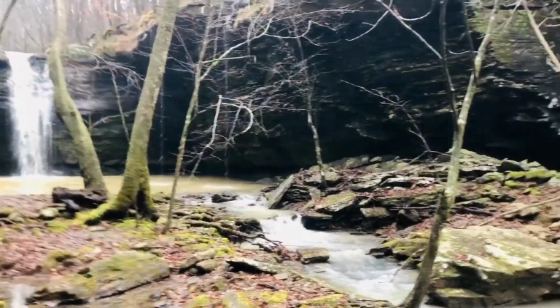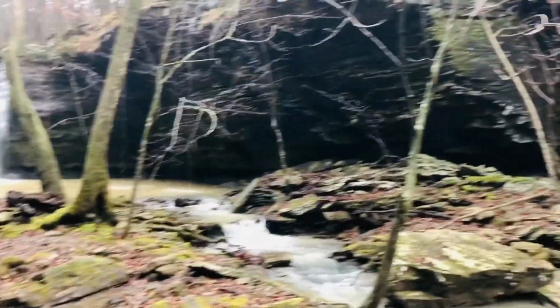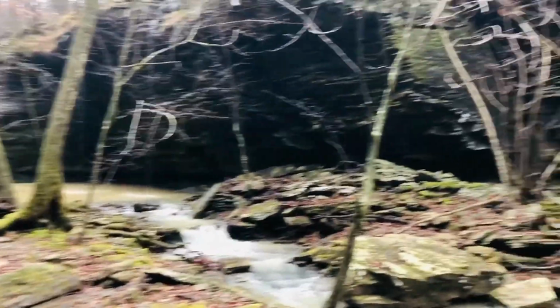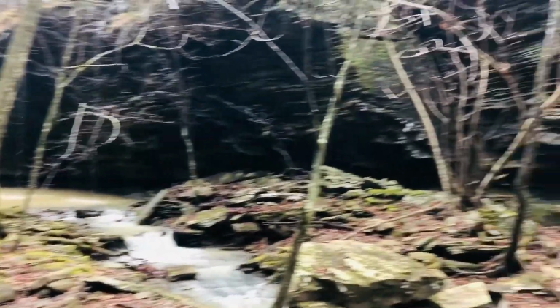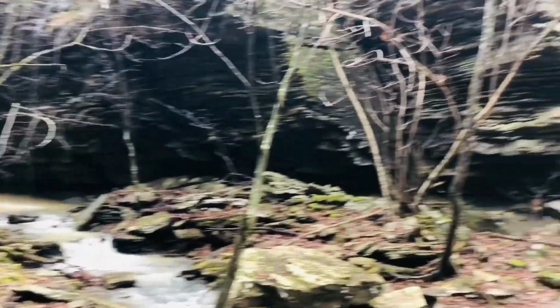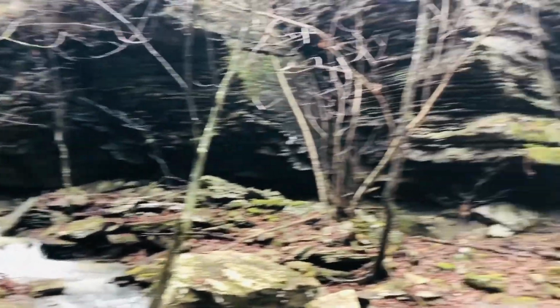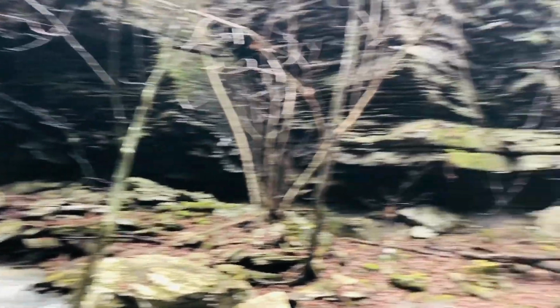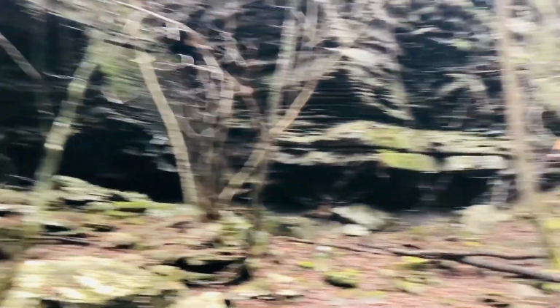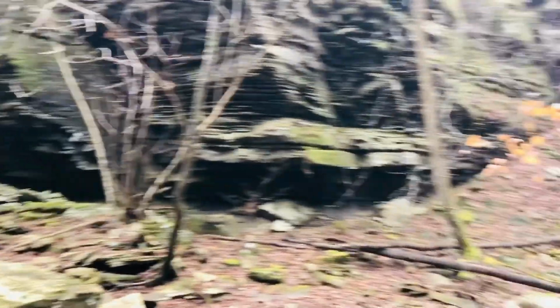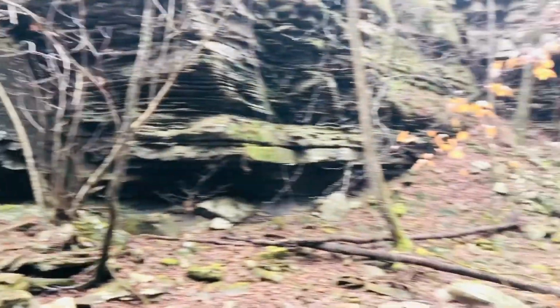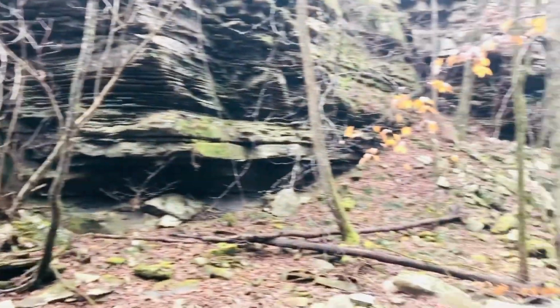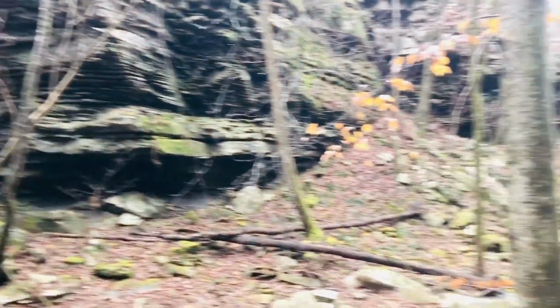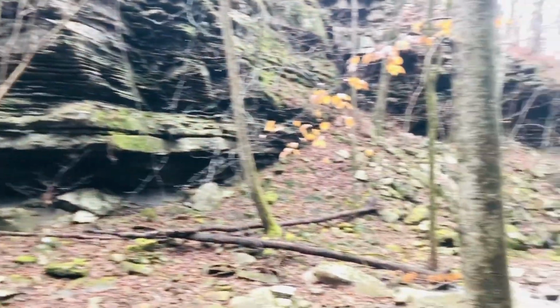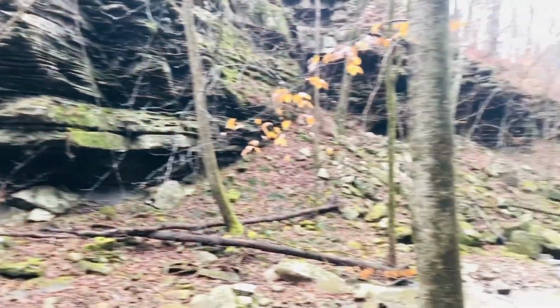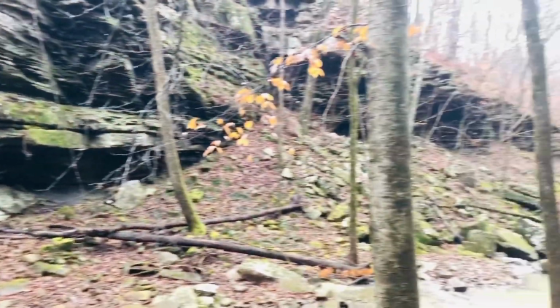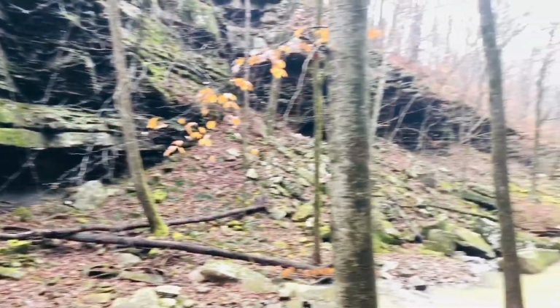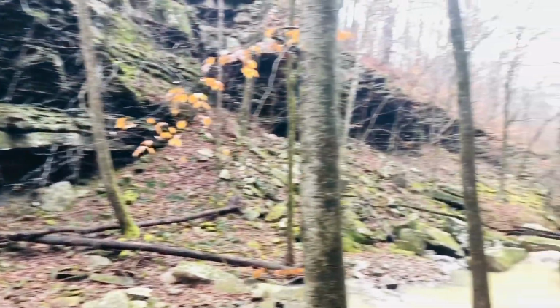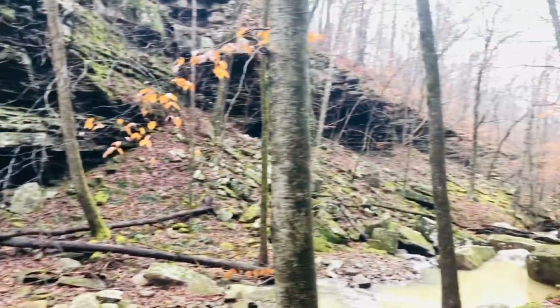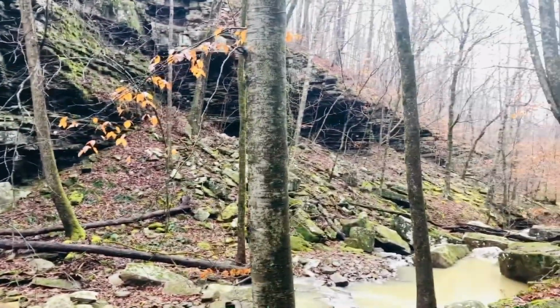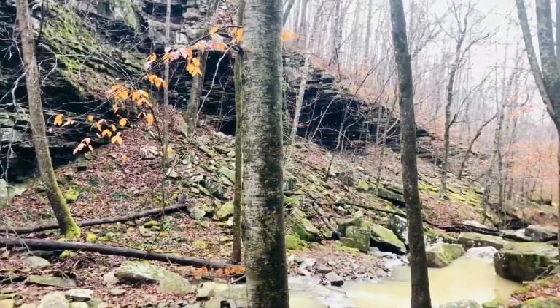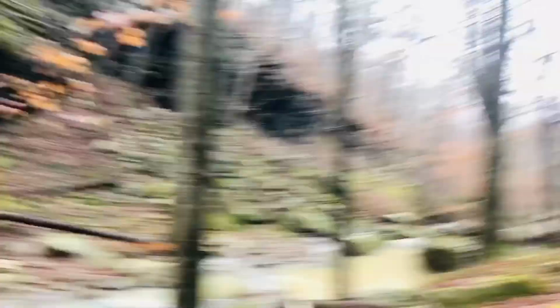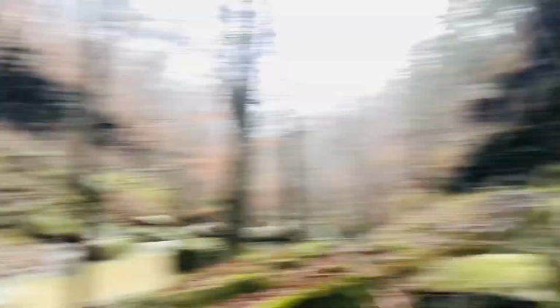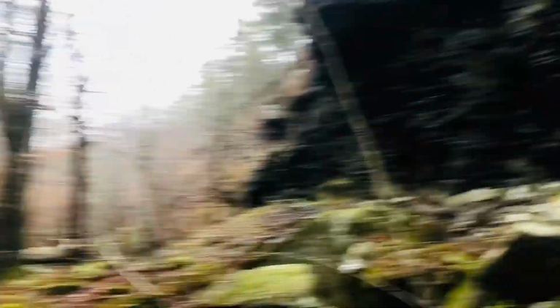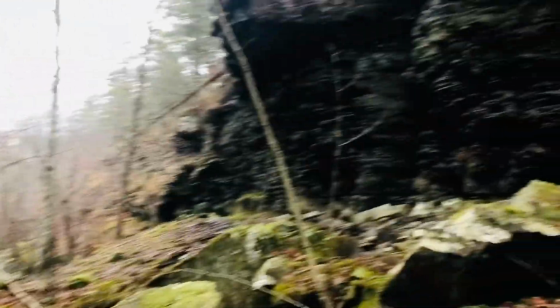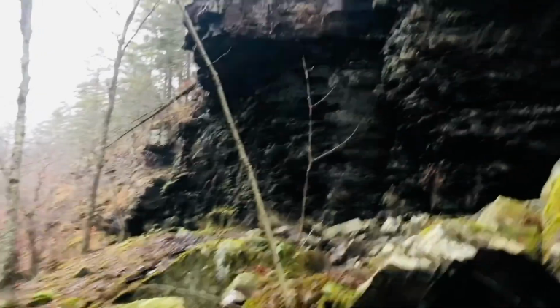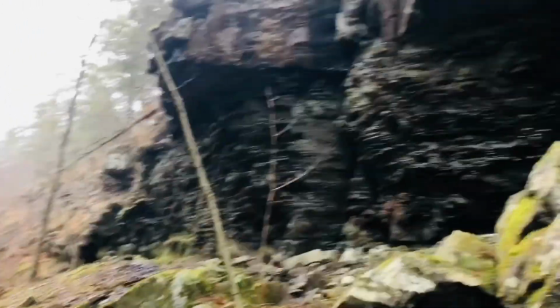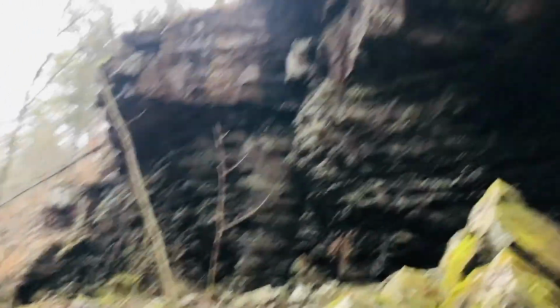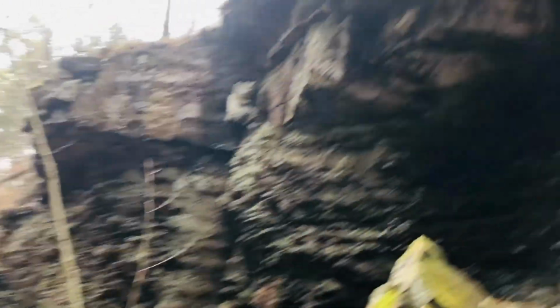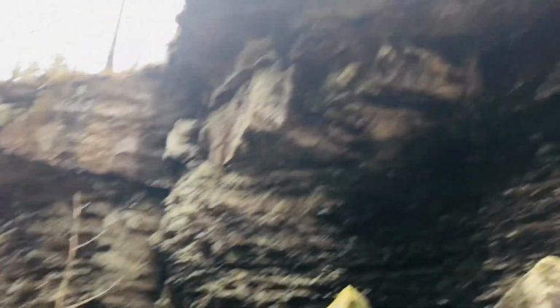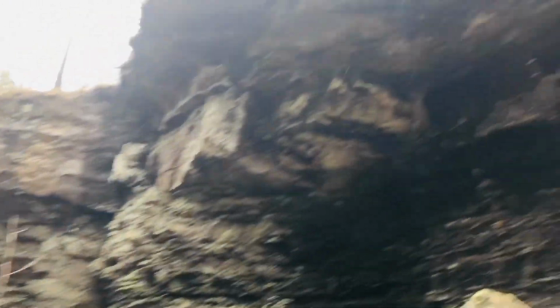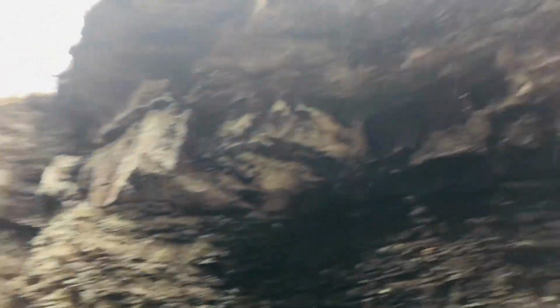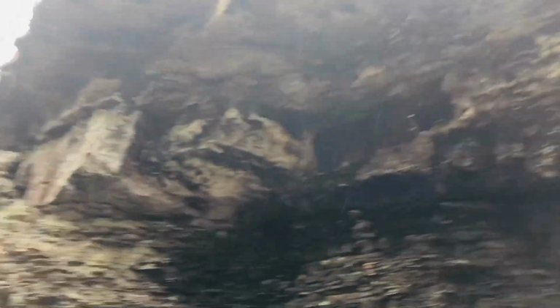Man, I so would have been in trouble trying to climb down that. Or this.